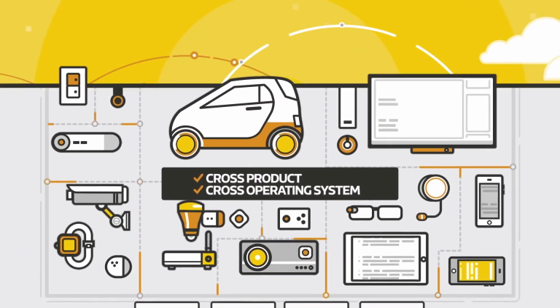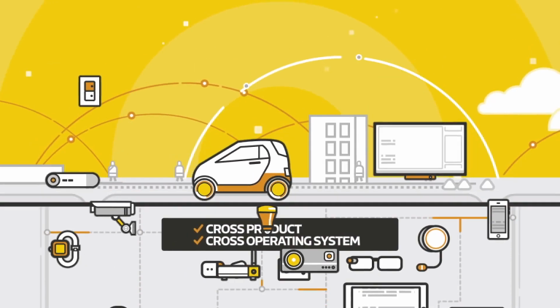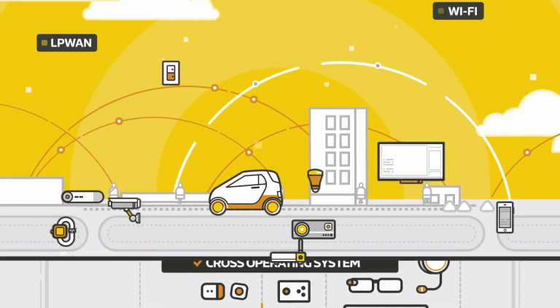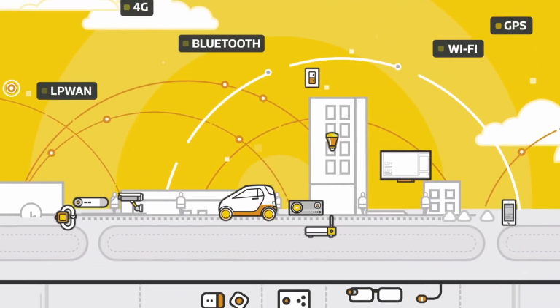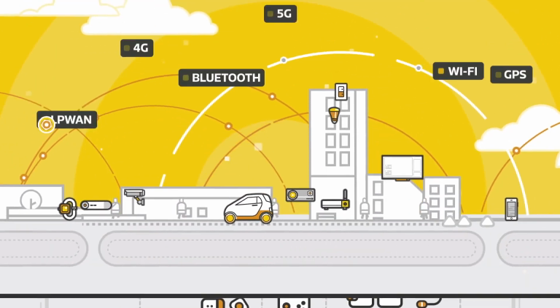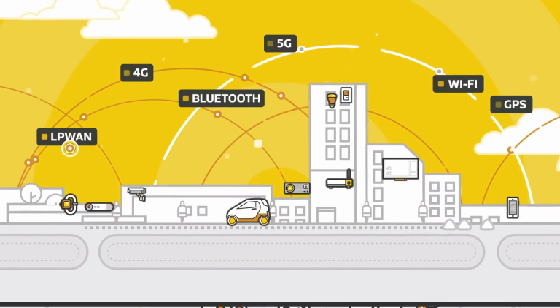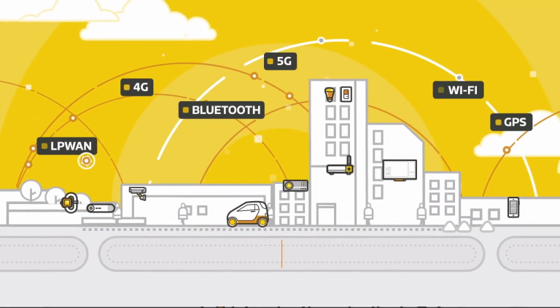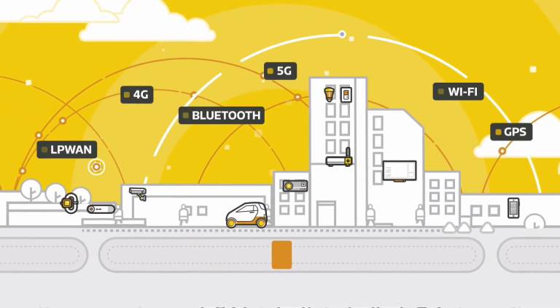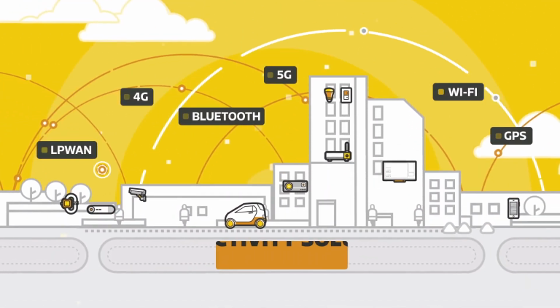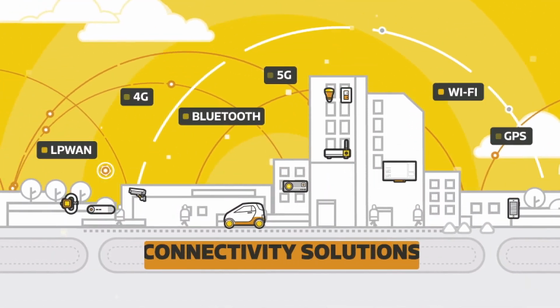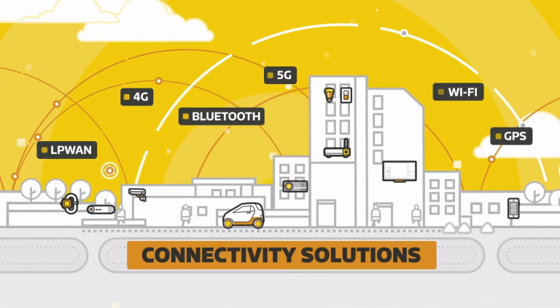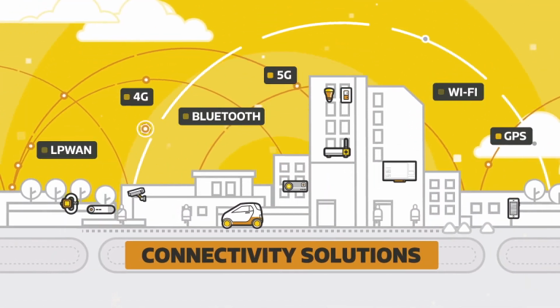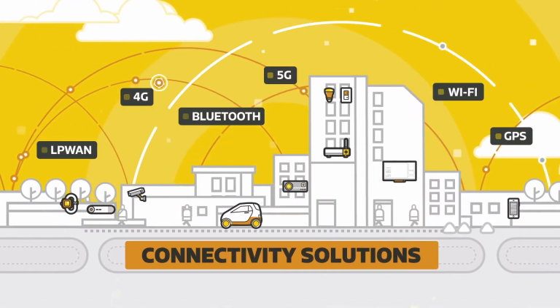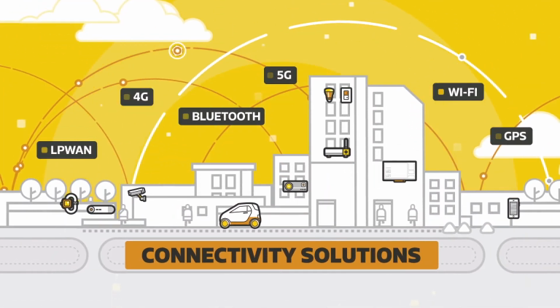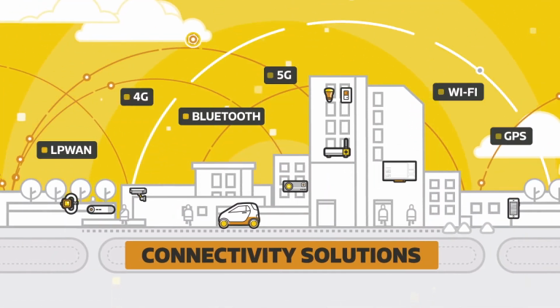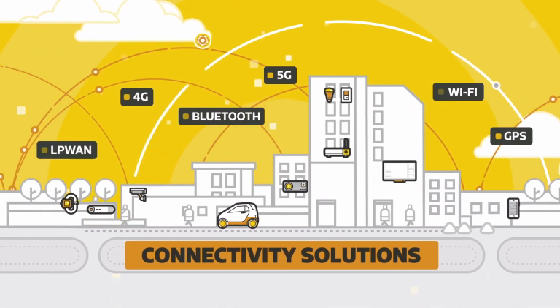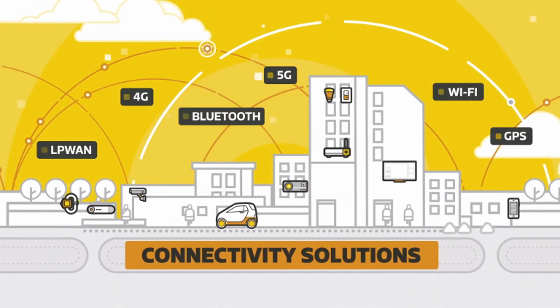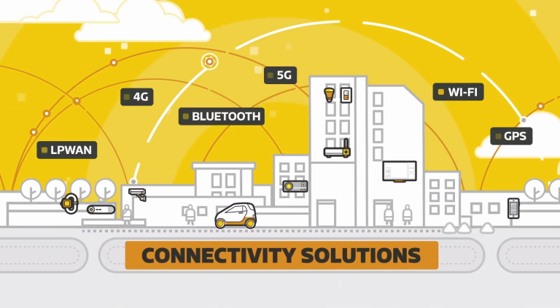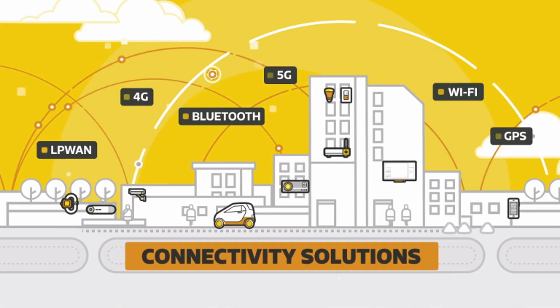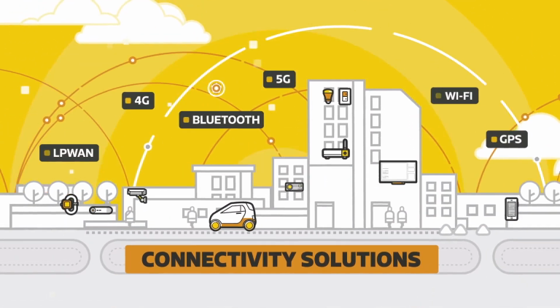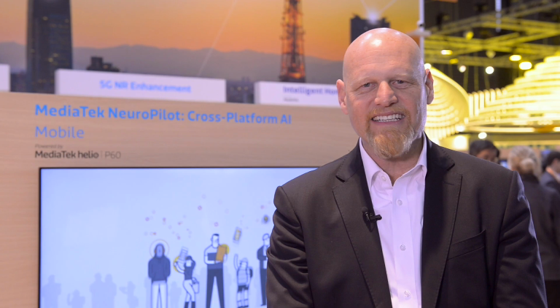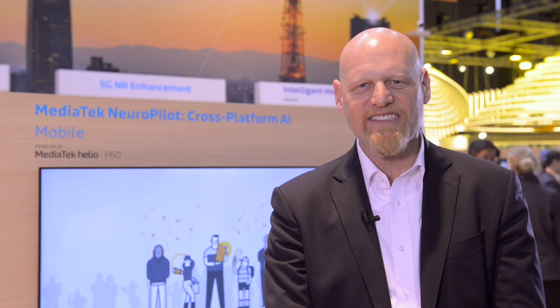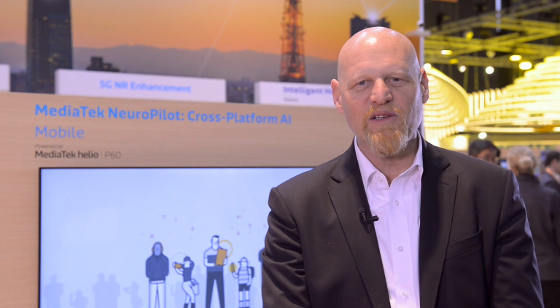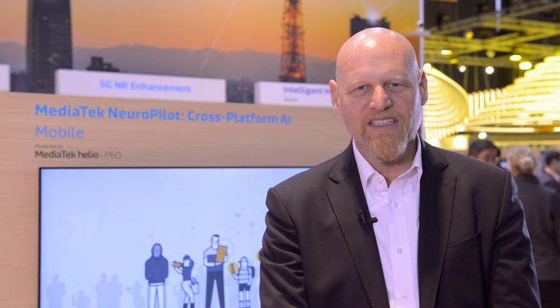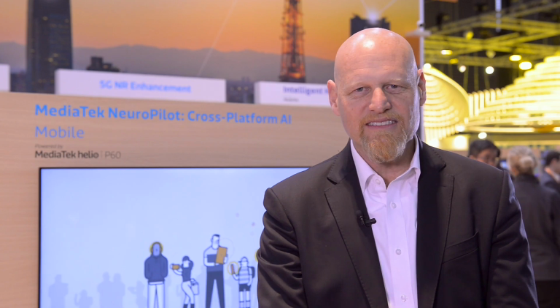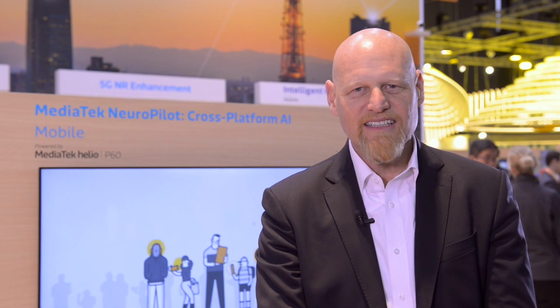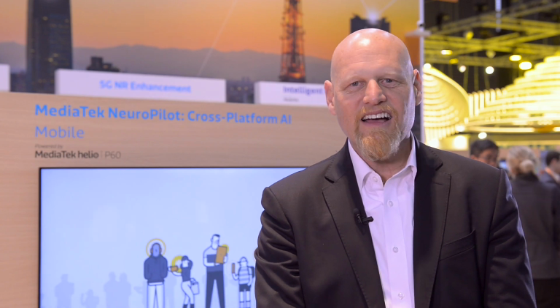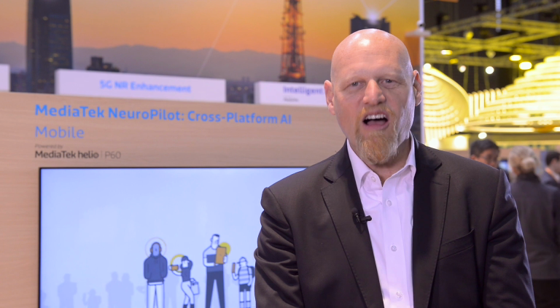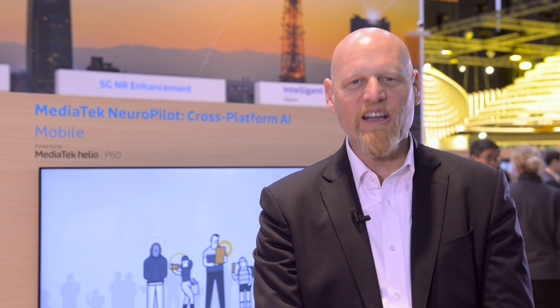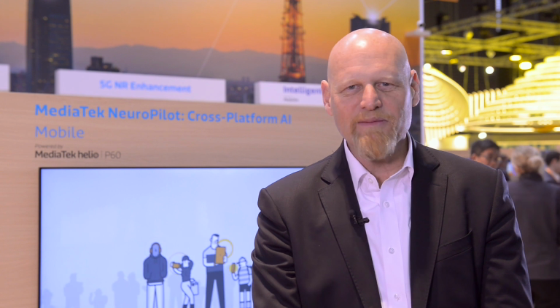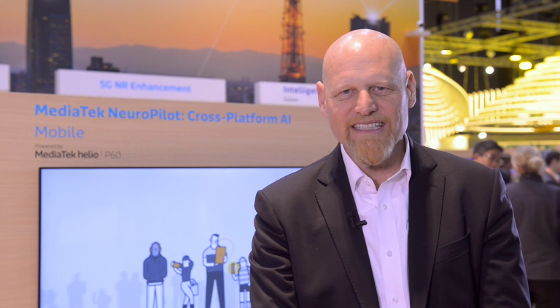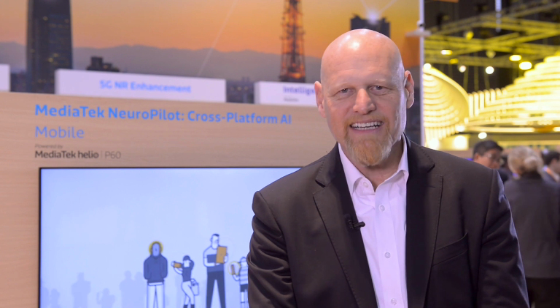This is Neuropilot — our most advanced artificial intelligence solution, only with MediaTek.